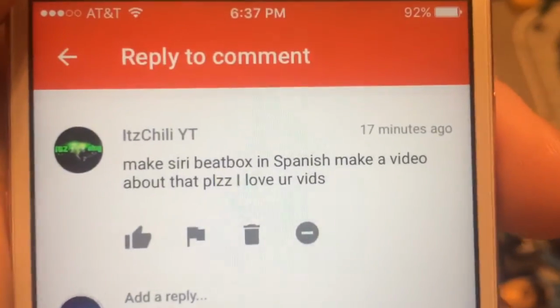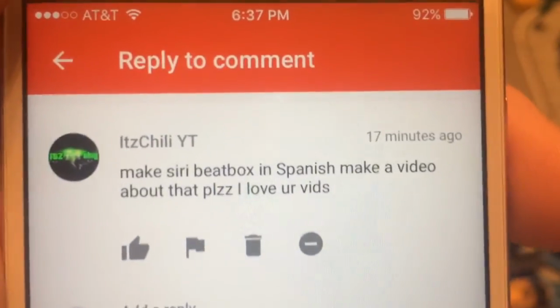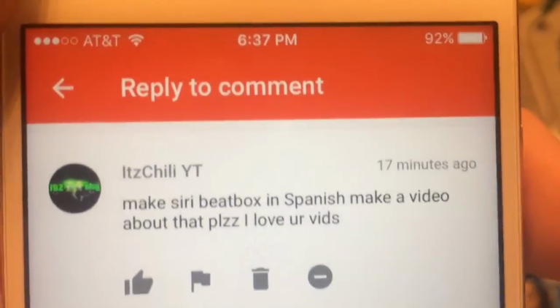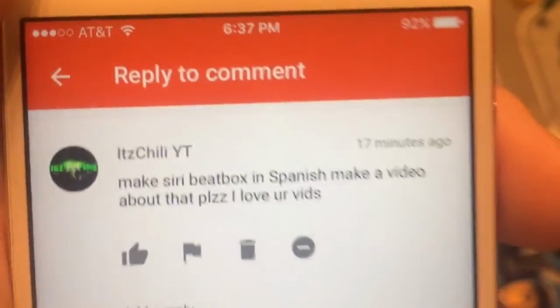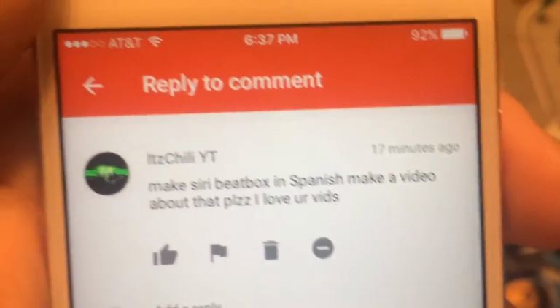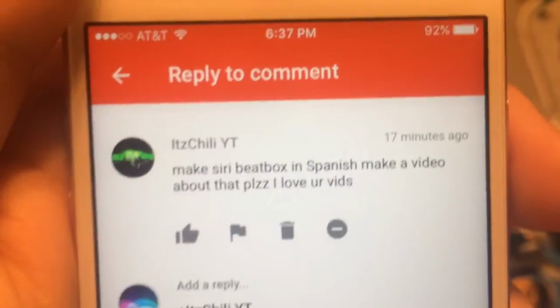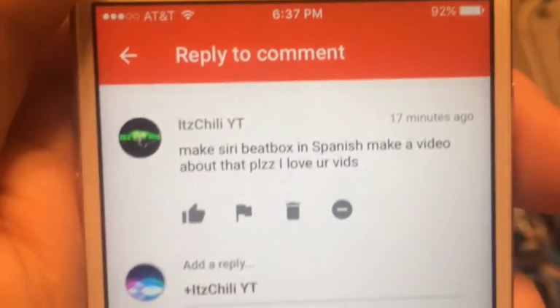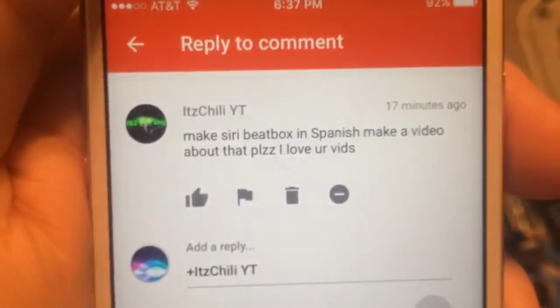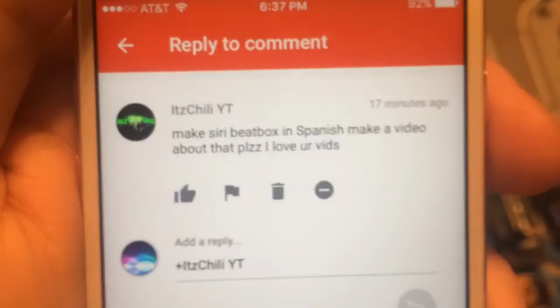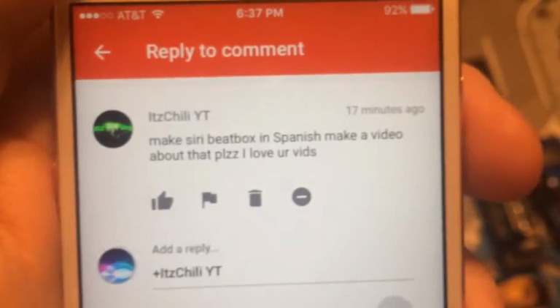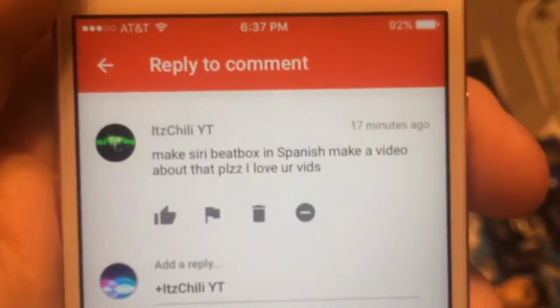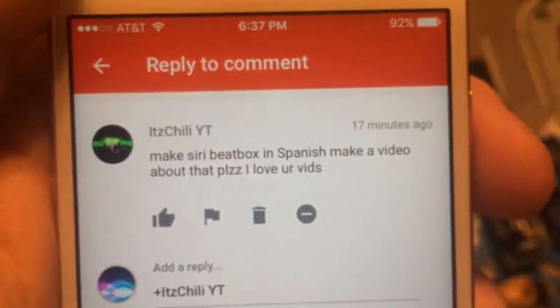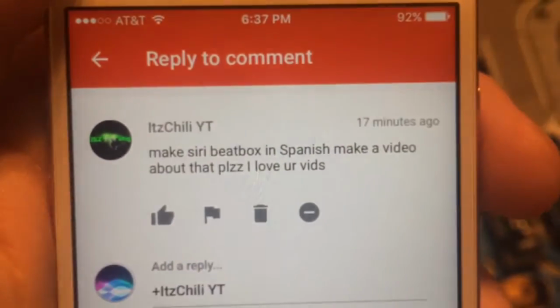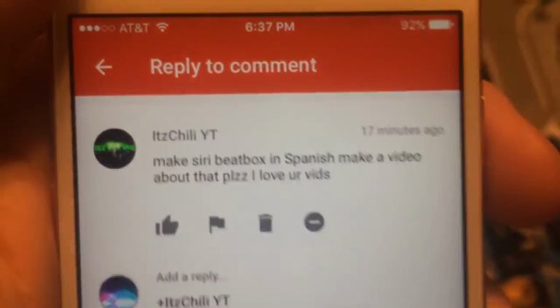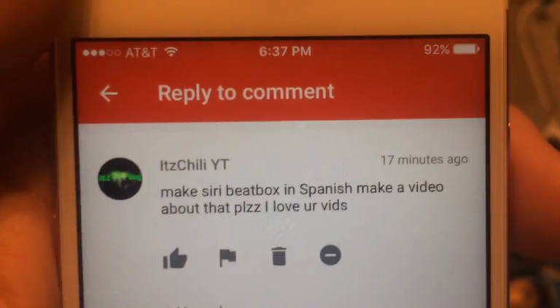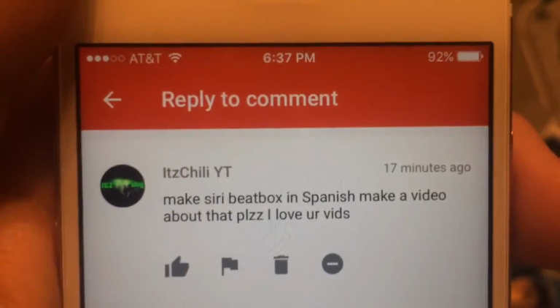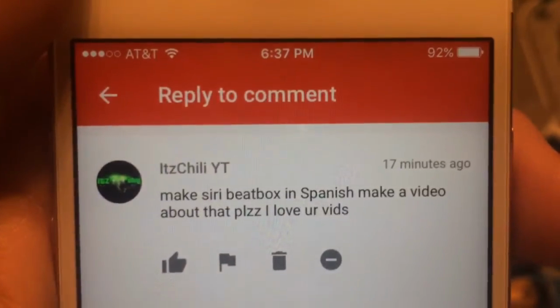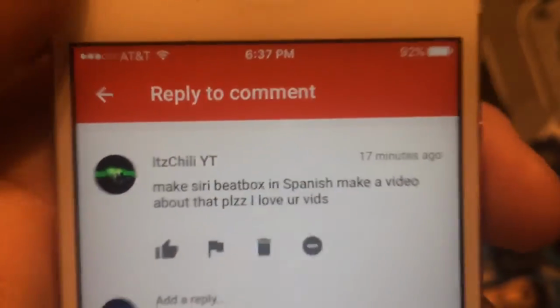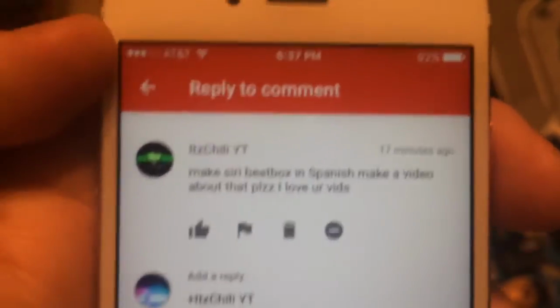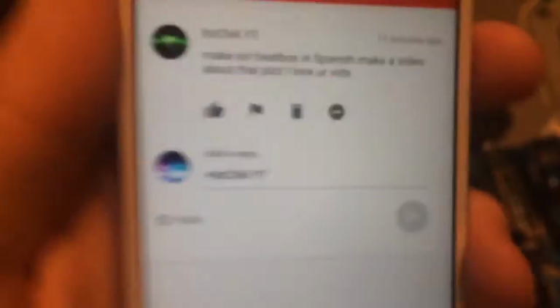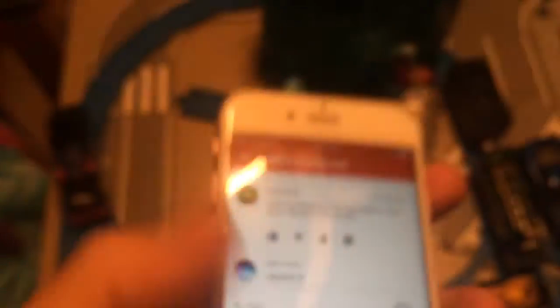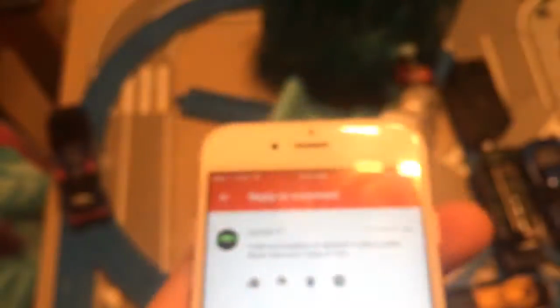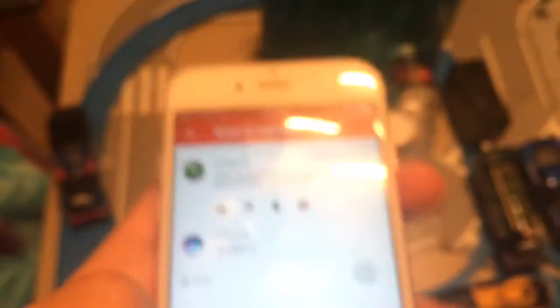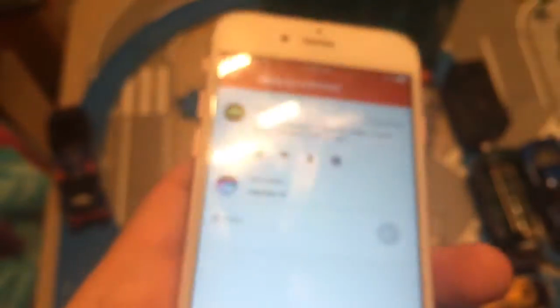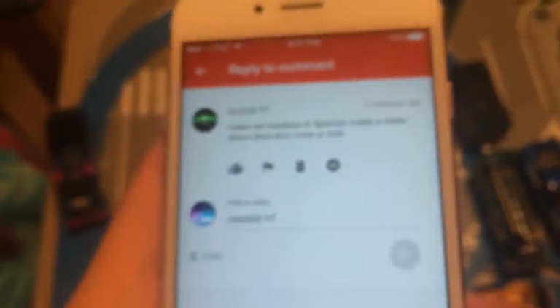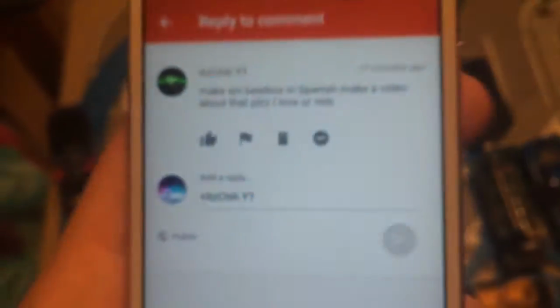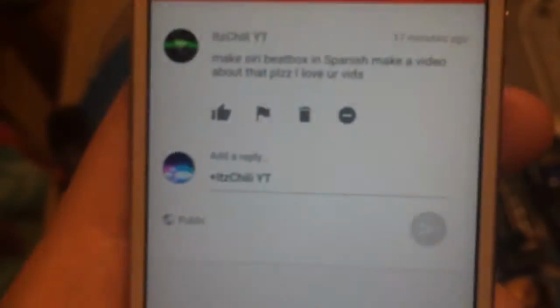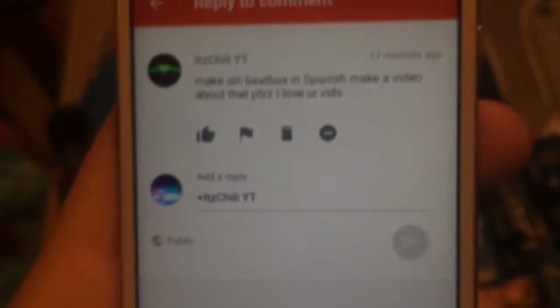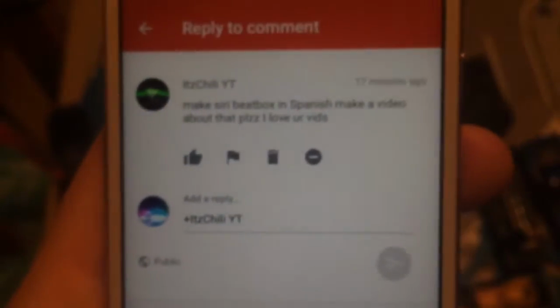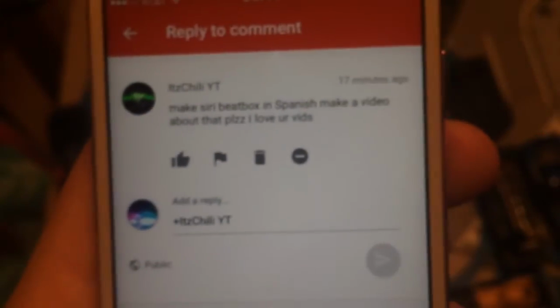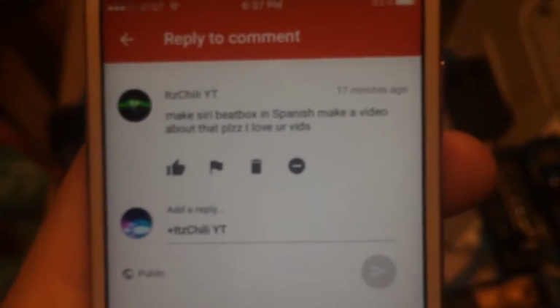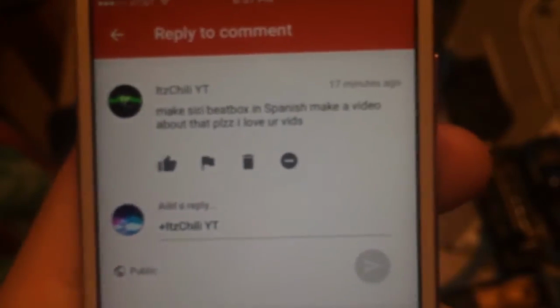Make a Siri beatbox in Spanish. Here's what I'm going to do — you have to say 'has beatbox.'